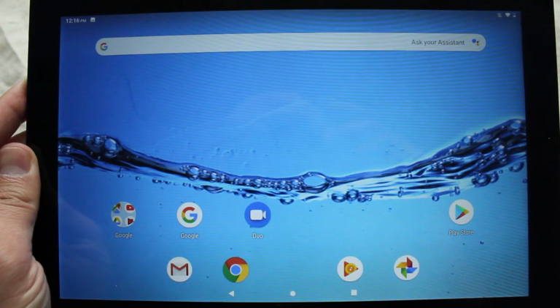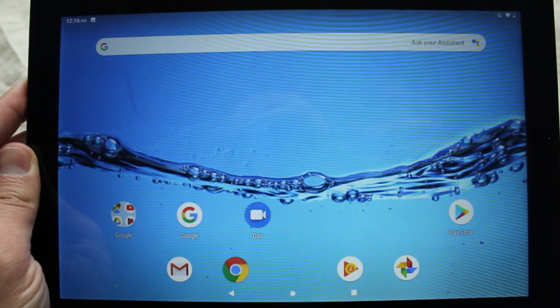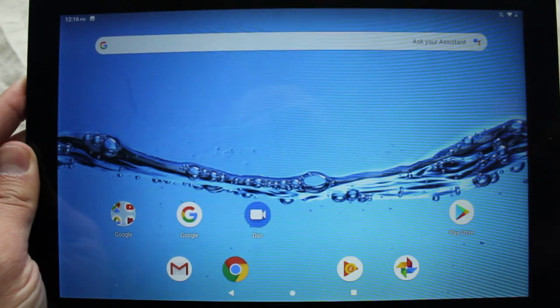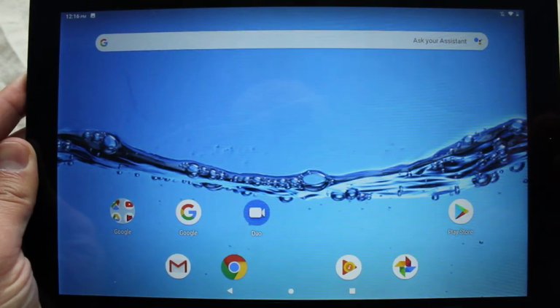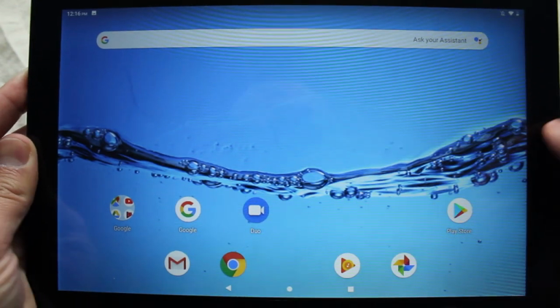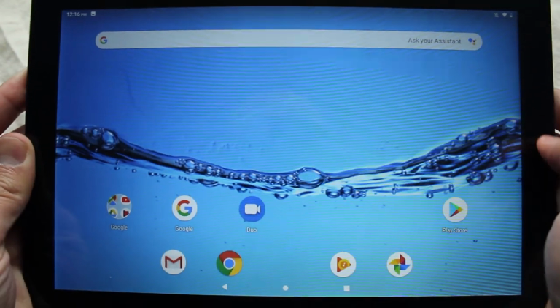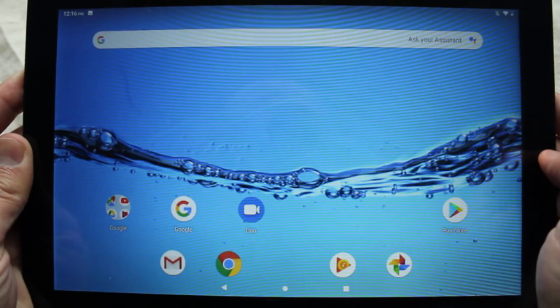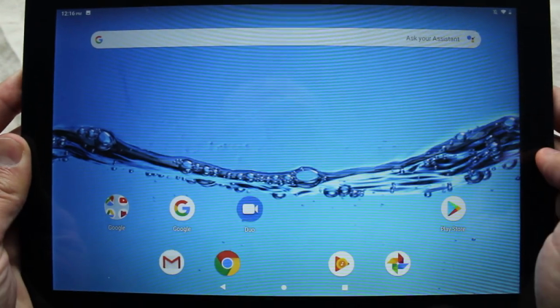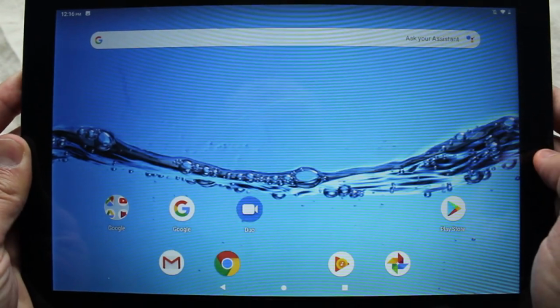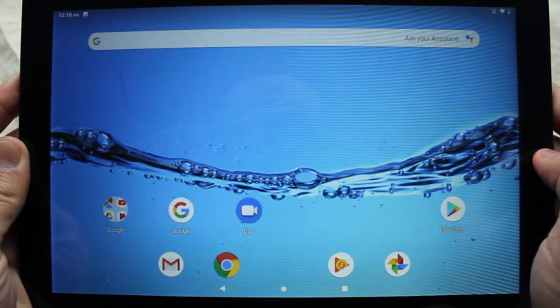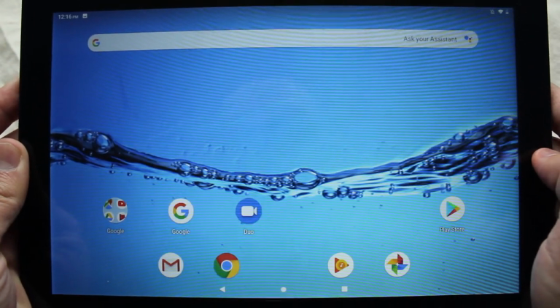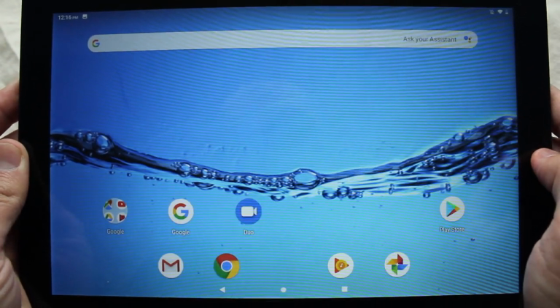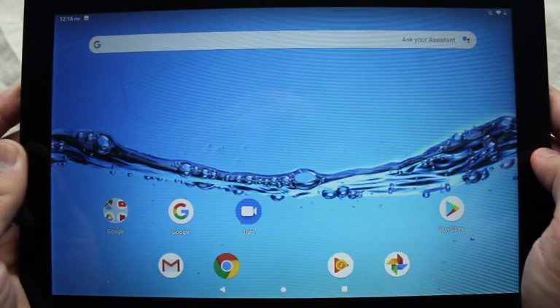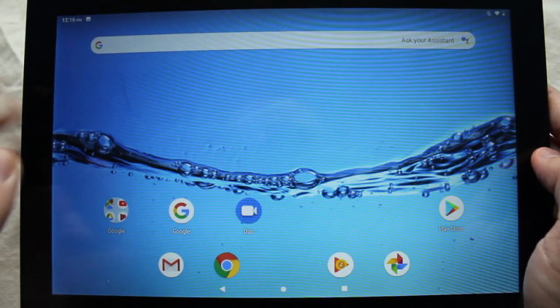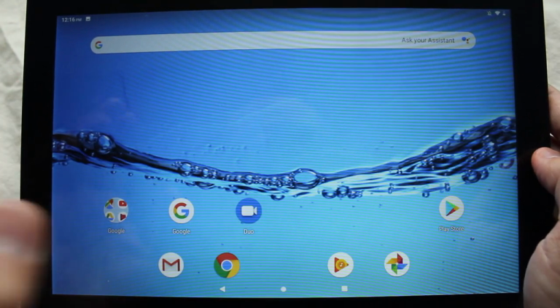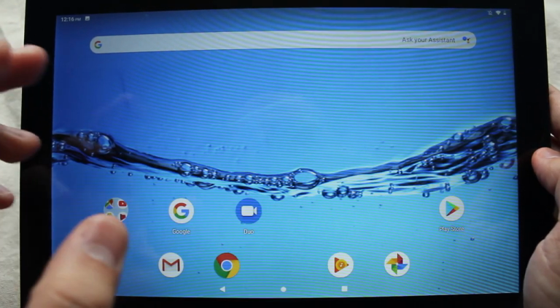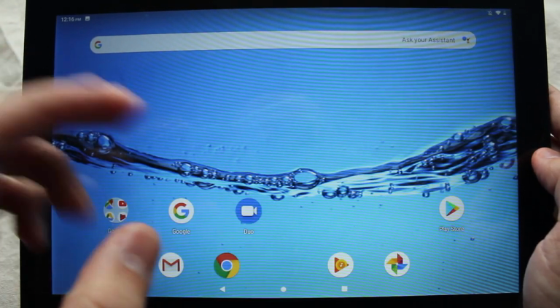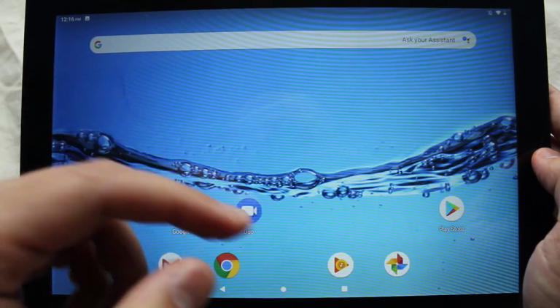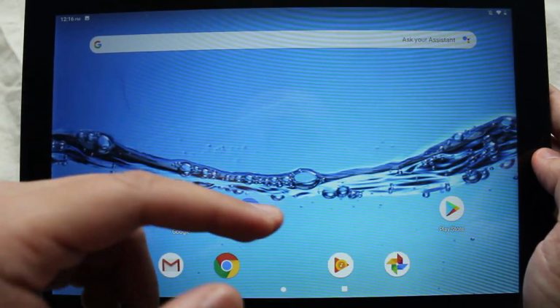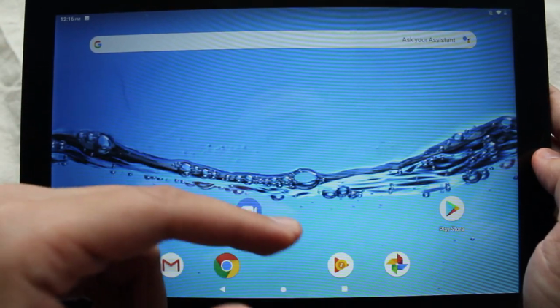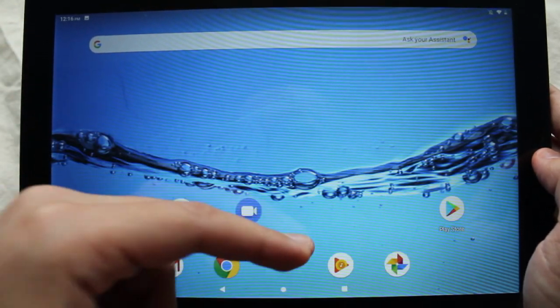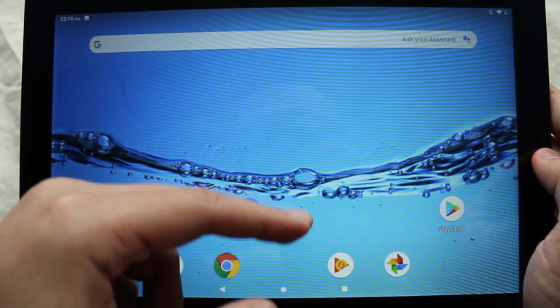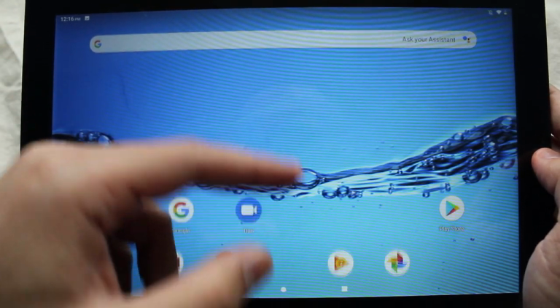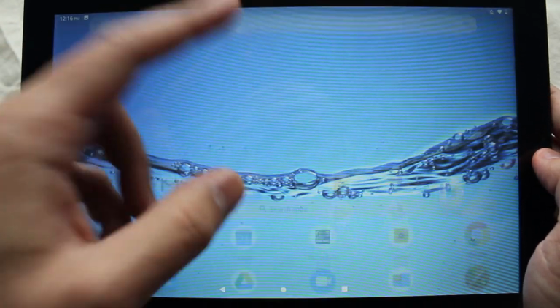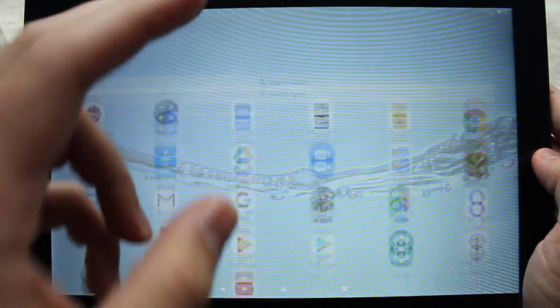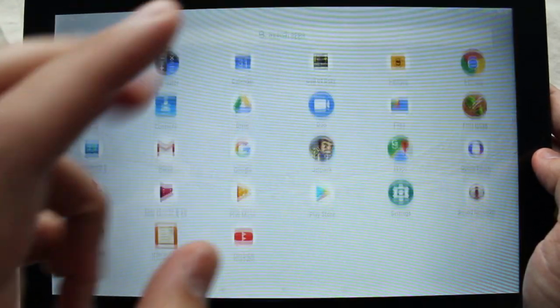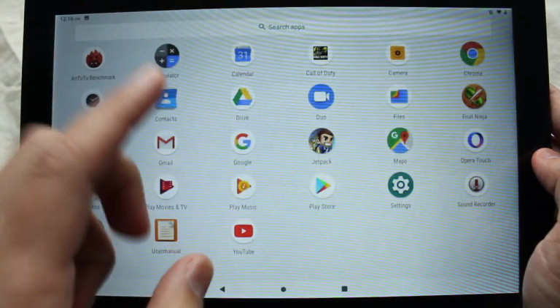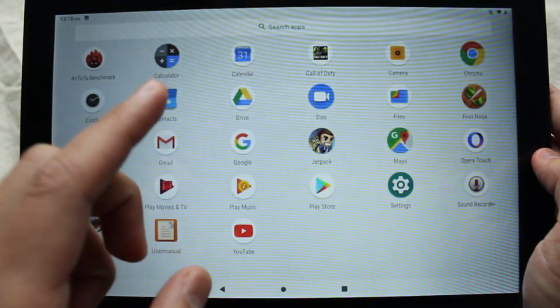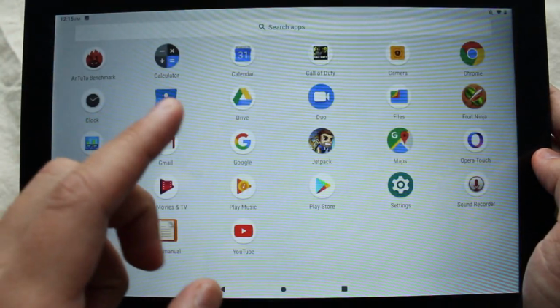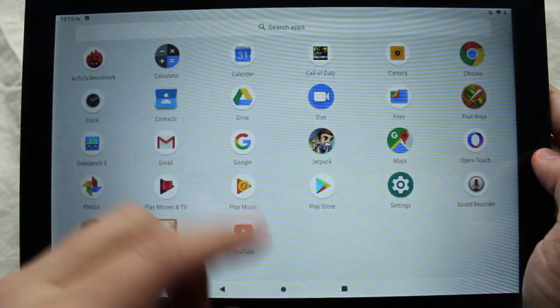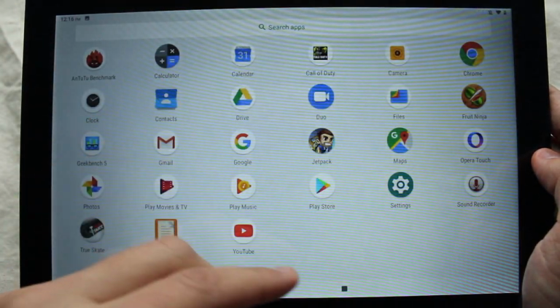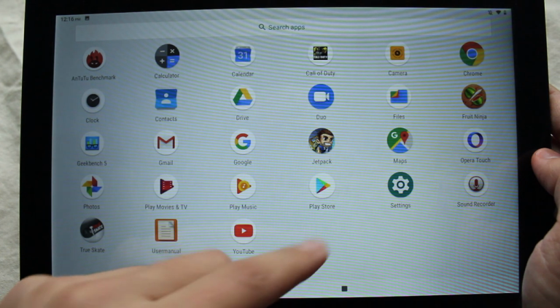Hey, how's it going guys? Today I wanted to show you how to screenshot on your Android 9 device.